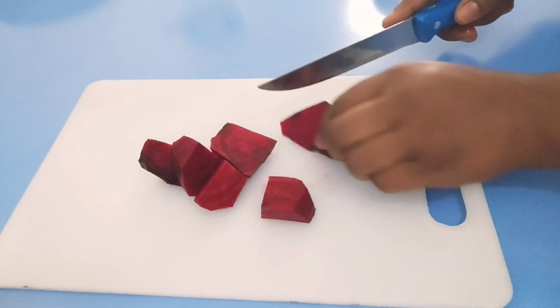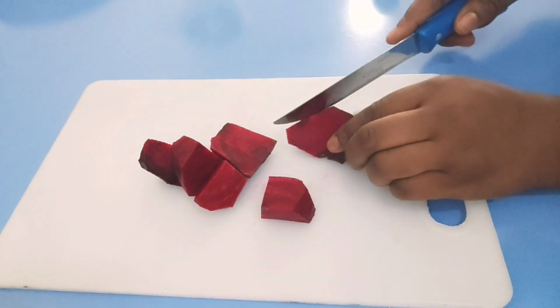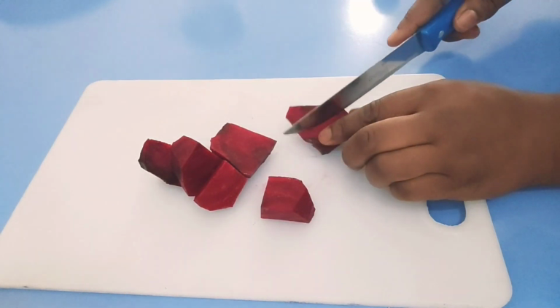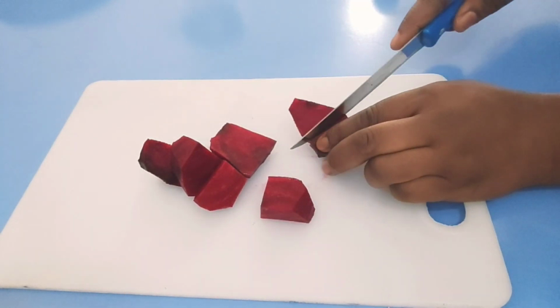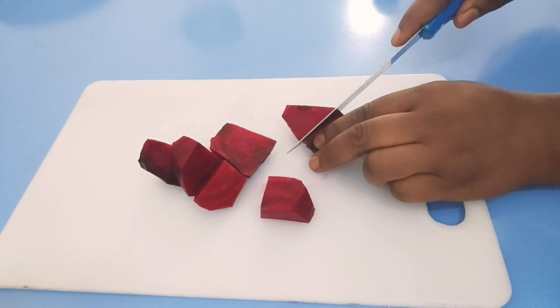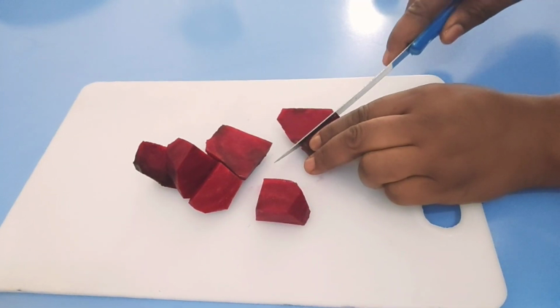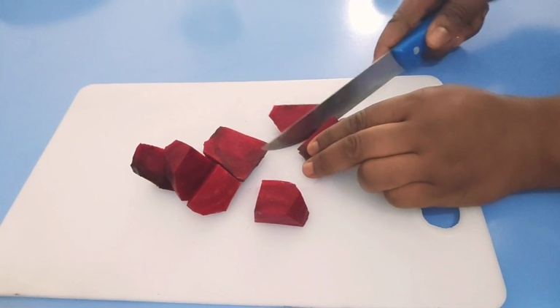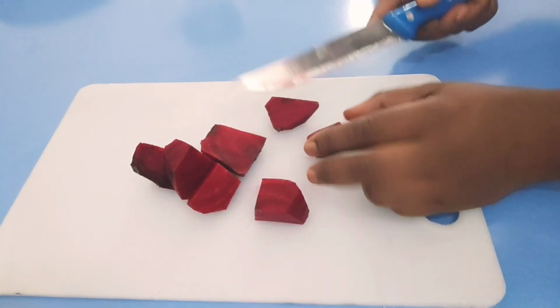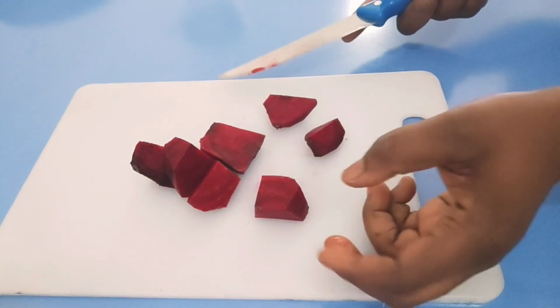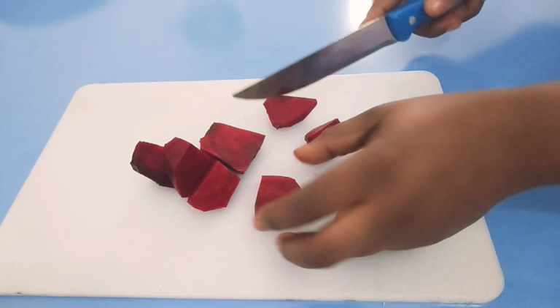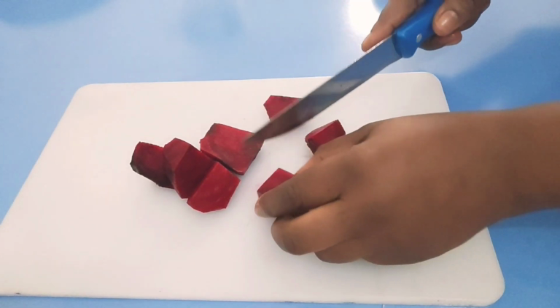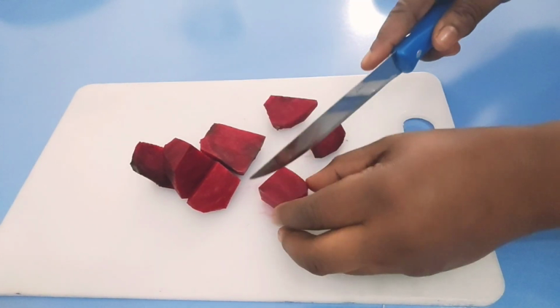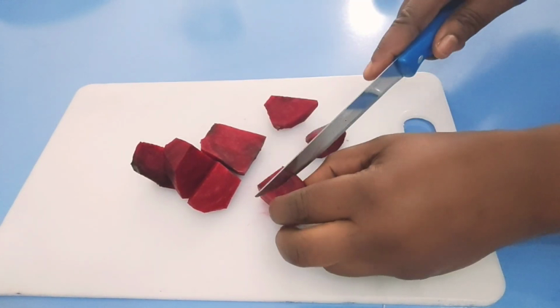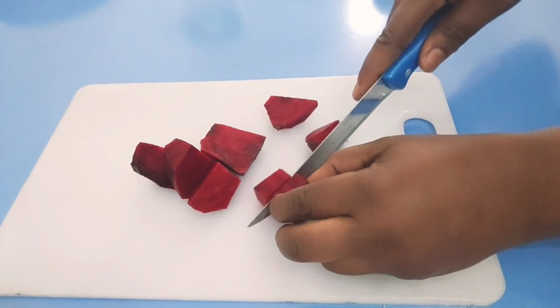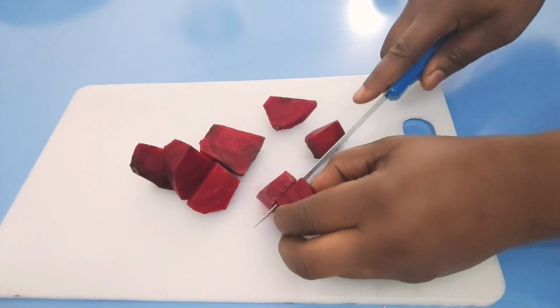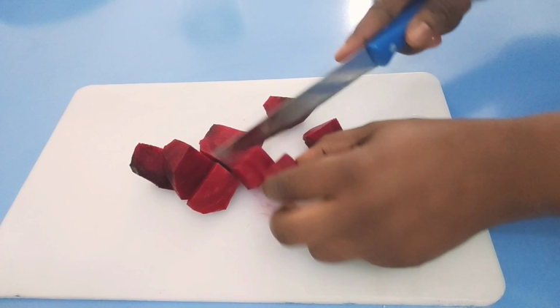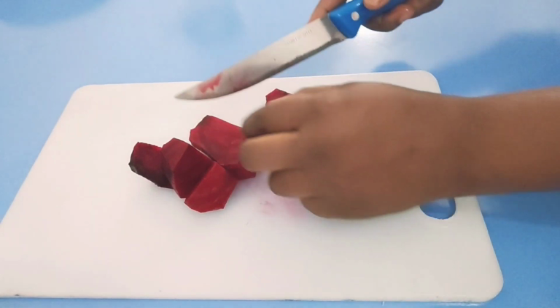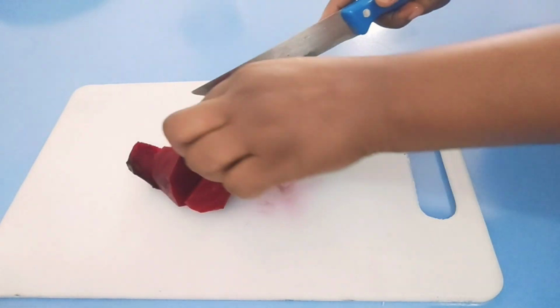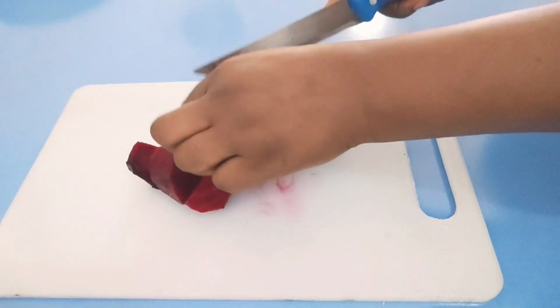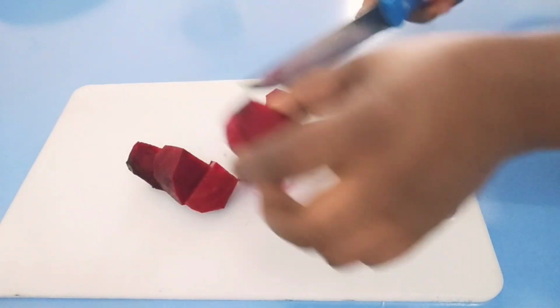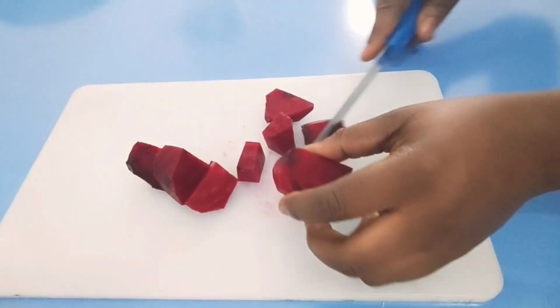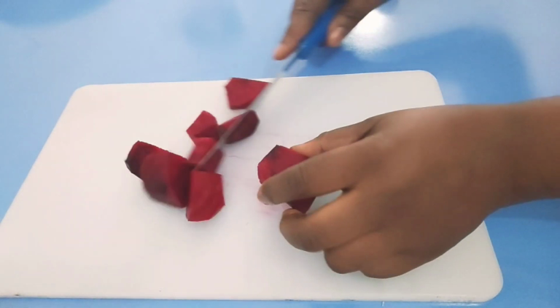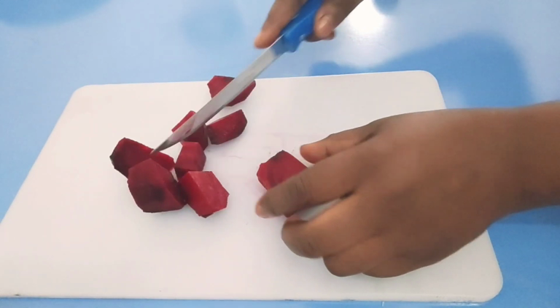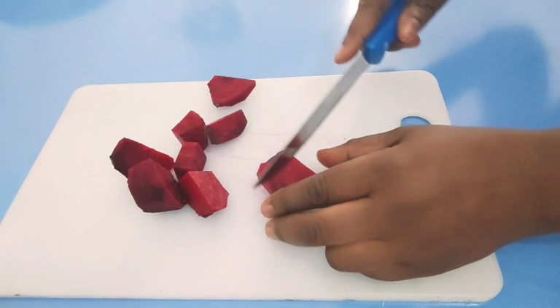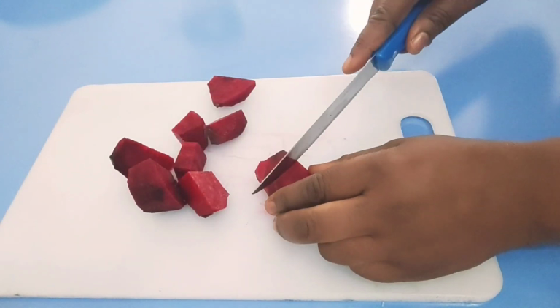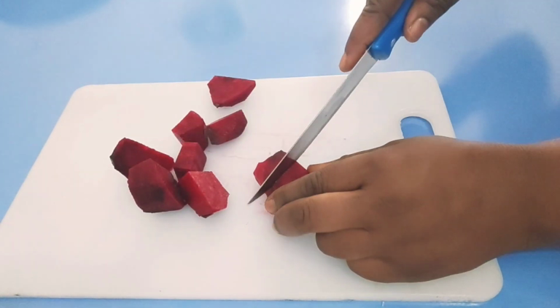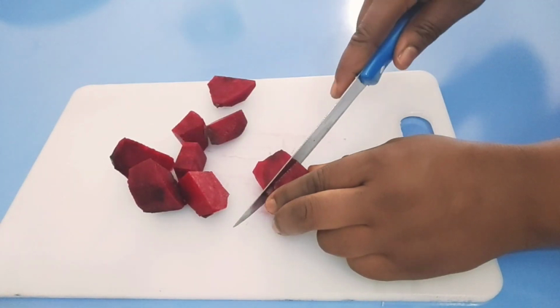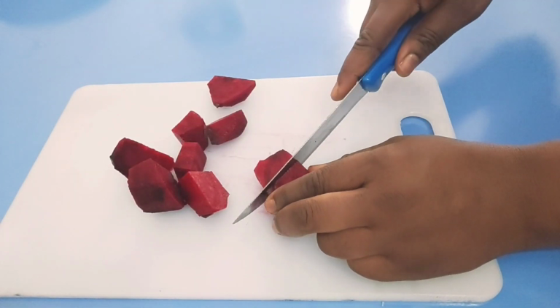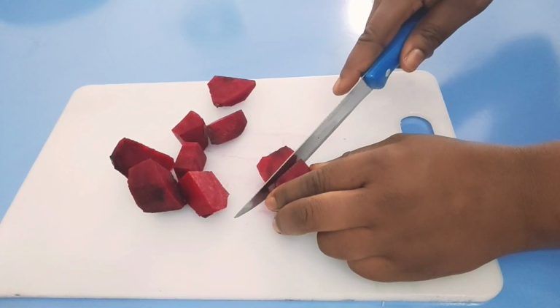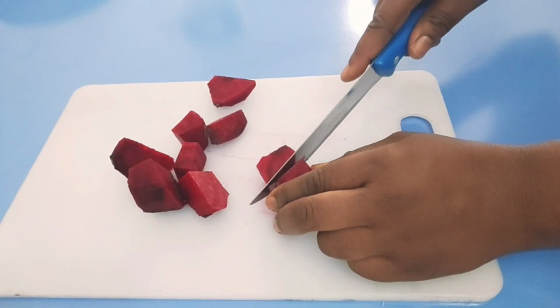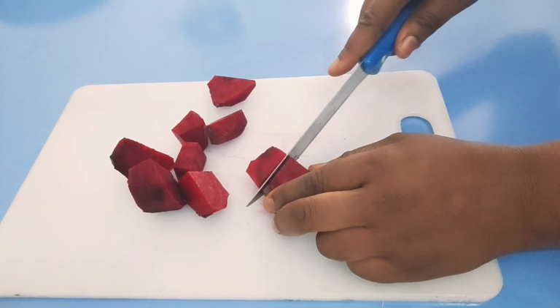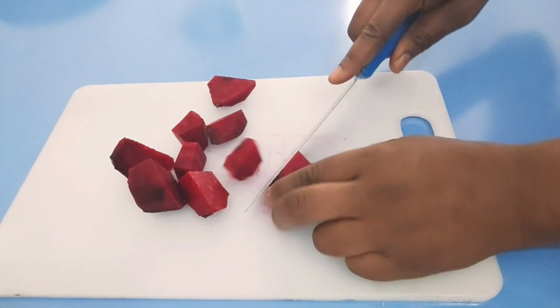You have to make it with any size of beetroot. Beetroot is a vegetable — you can get it from vegetable stores.